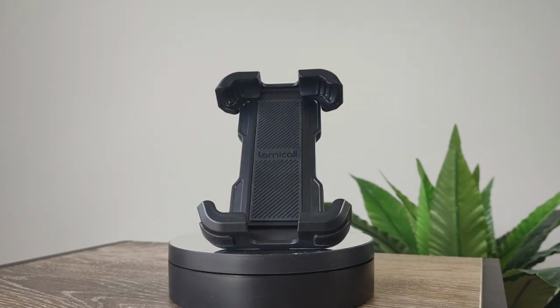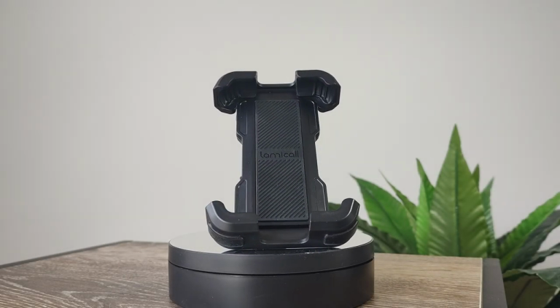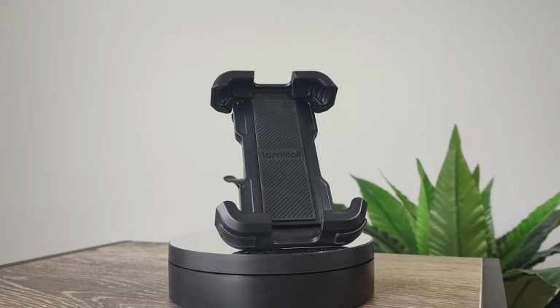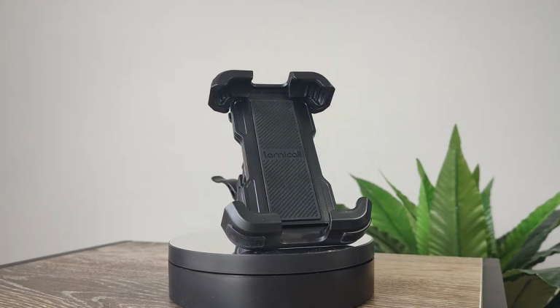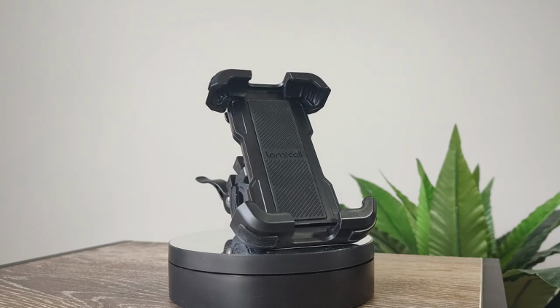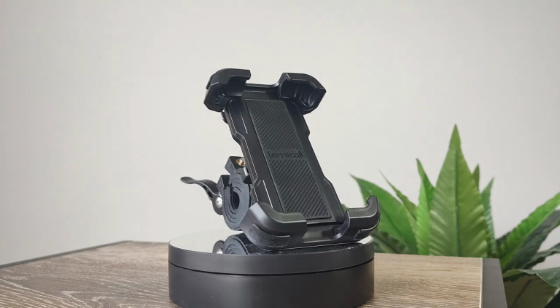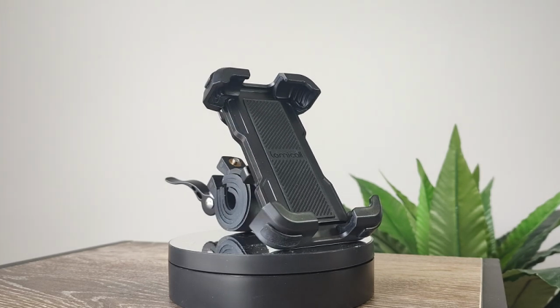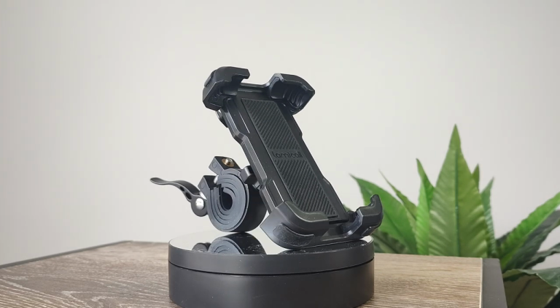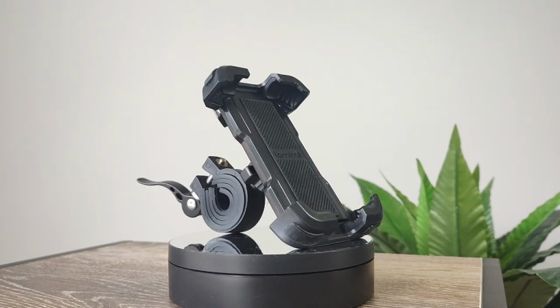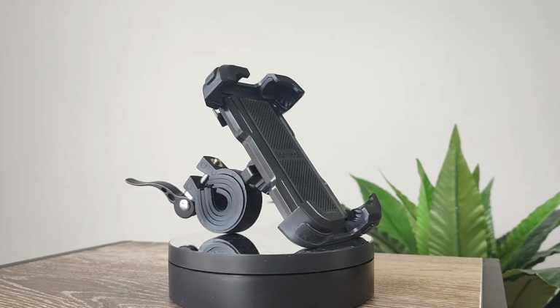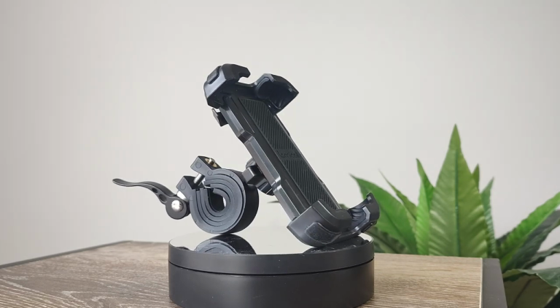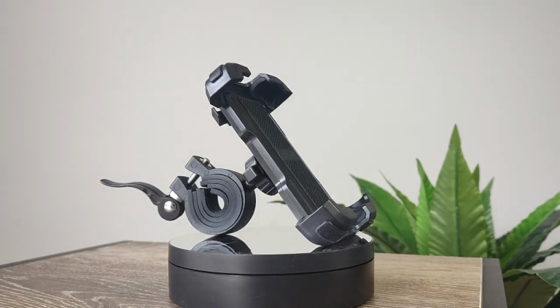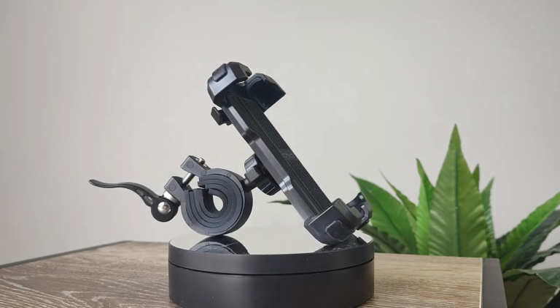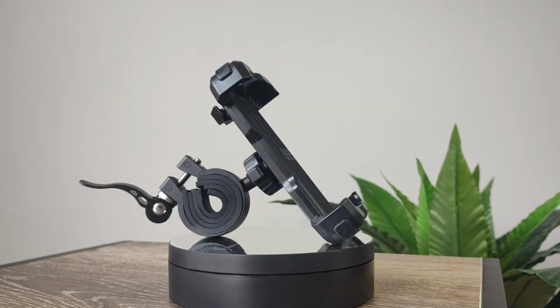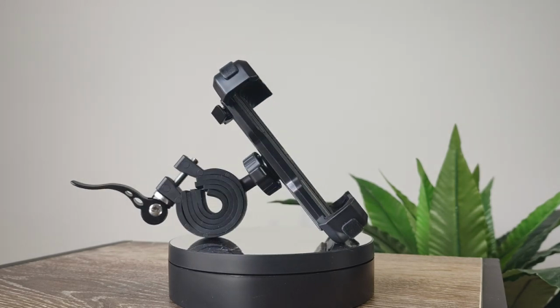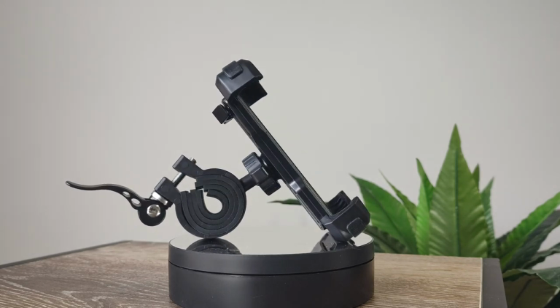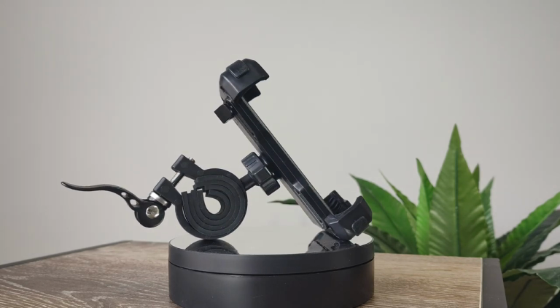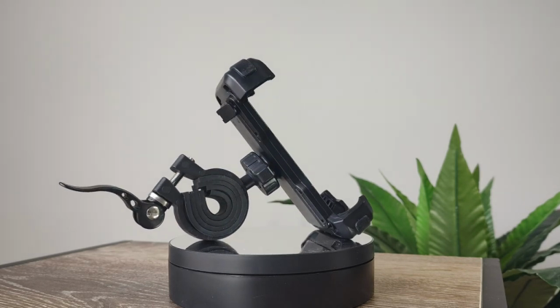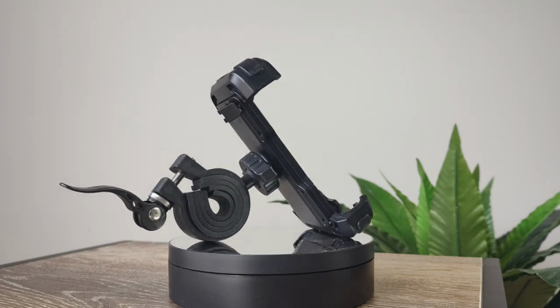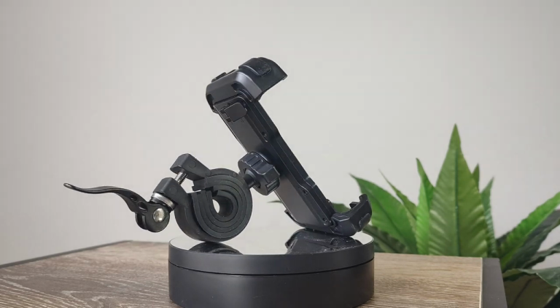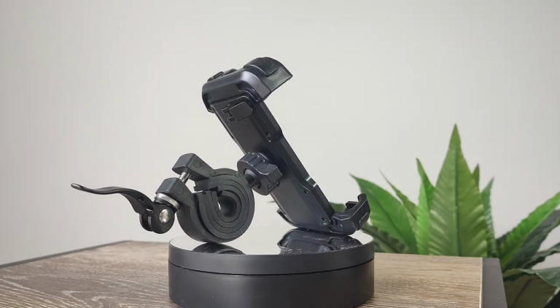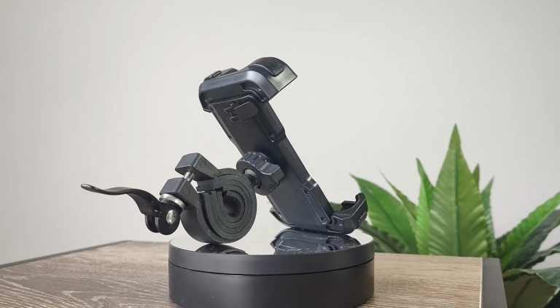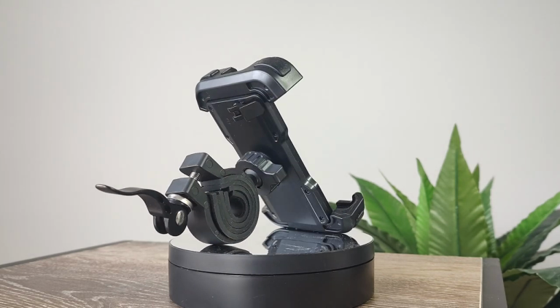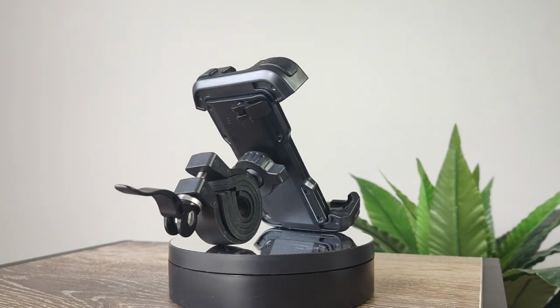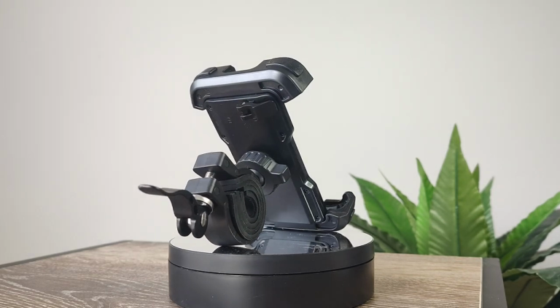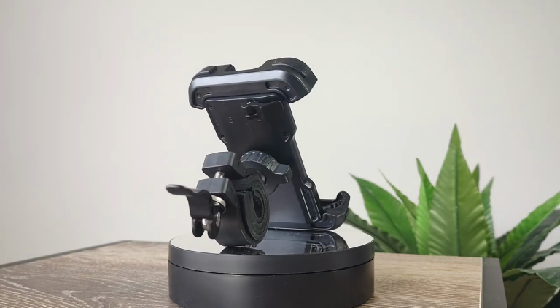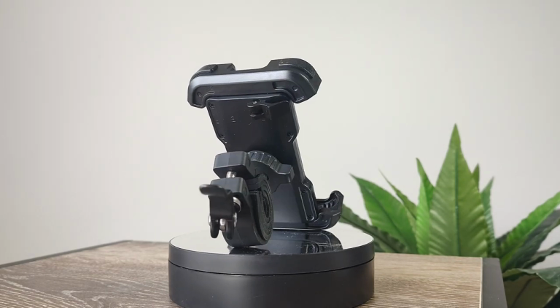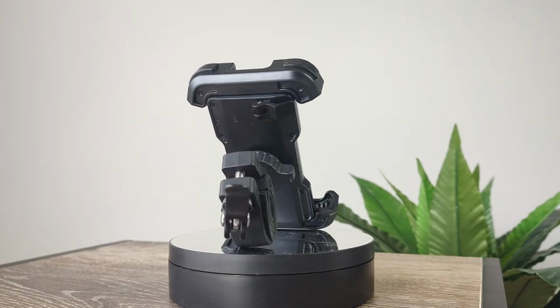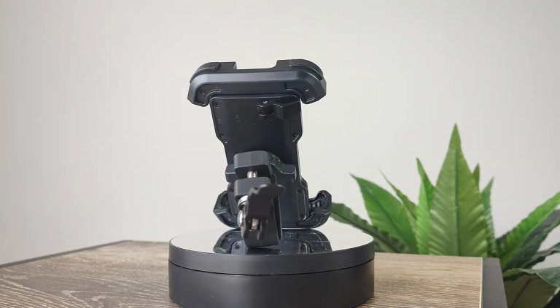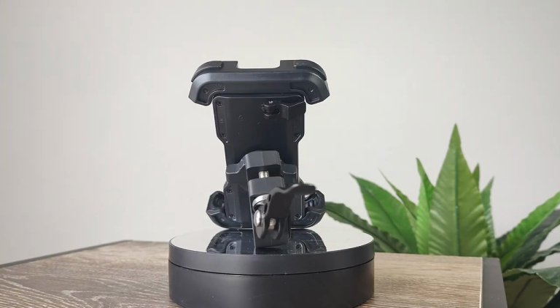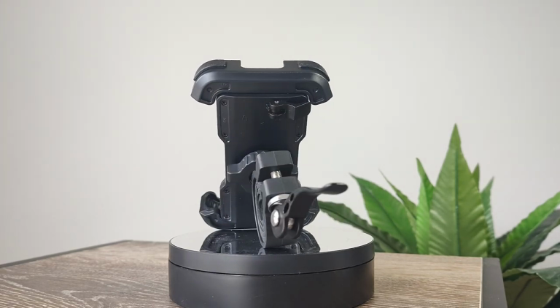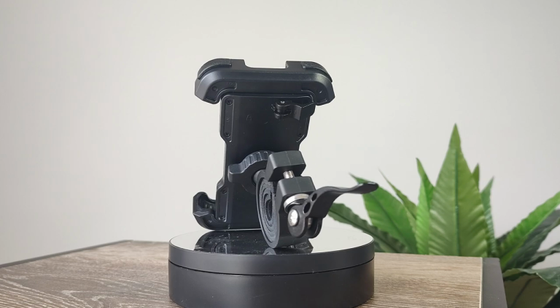Today we're looking at the Lamacol BP-03 phone mount from Amazon. Is it any good? Let's find out.